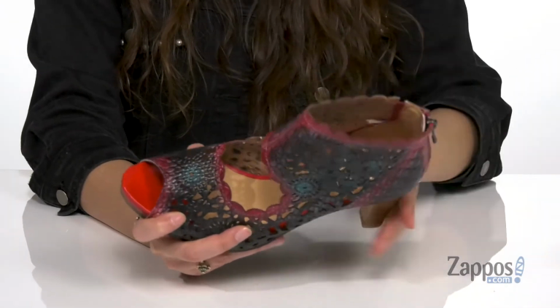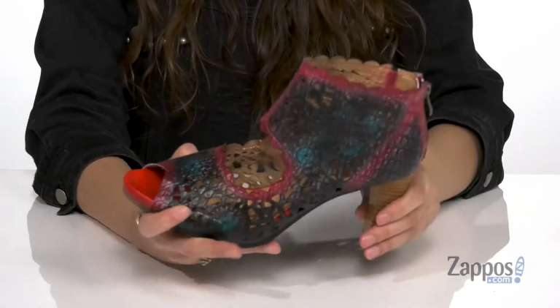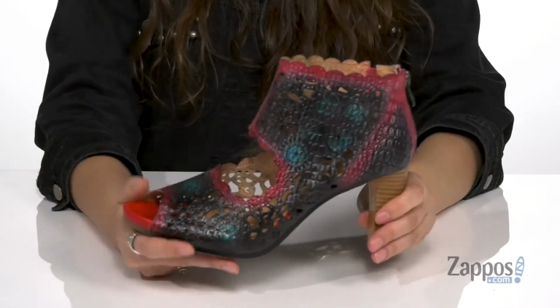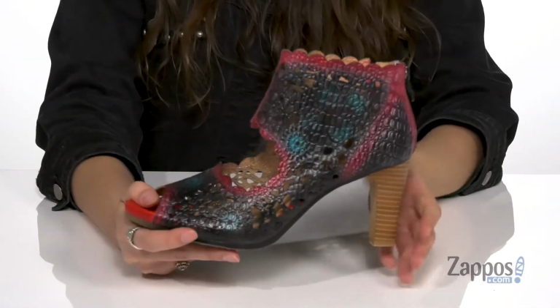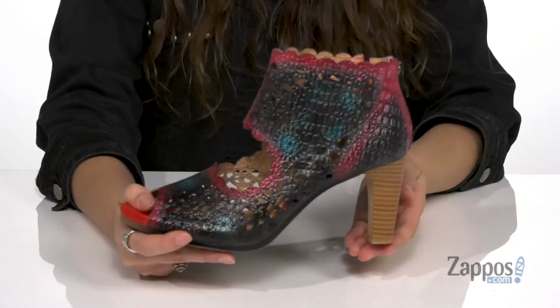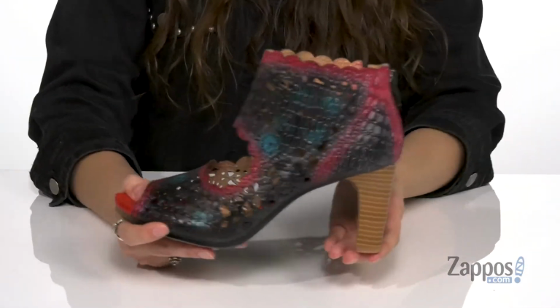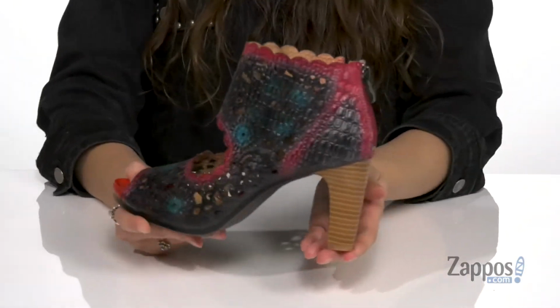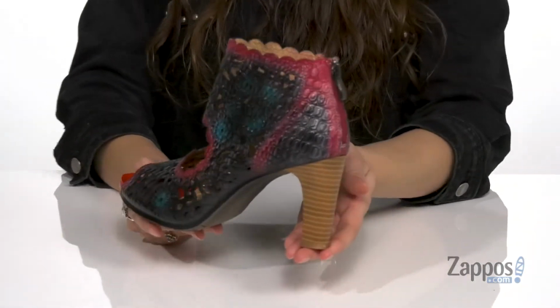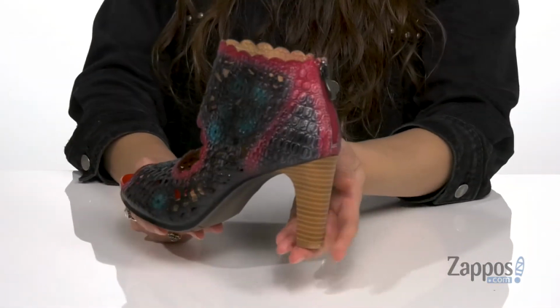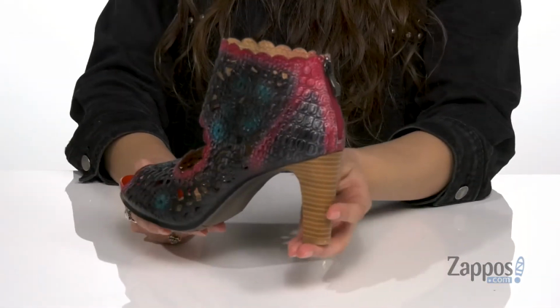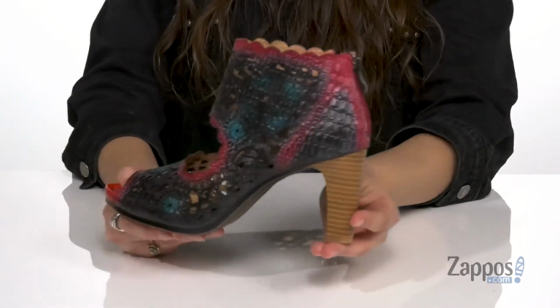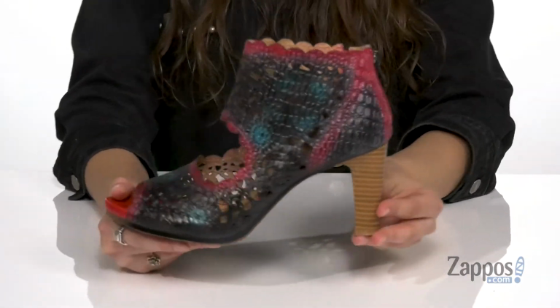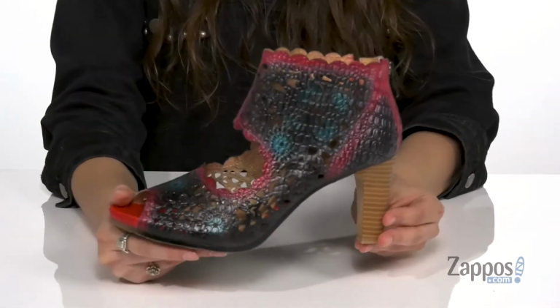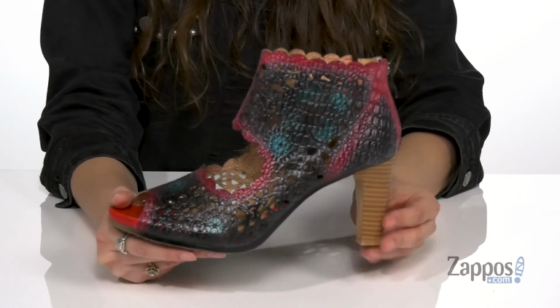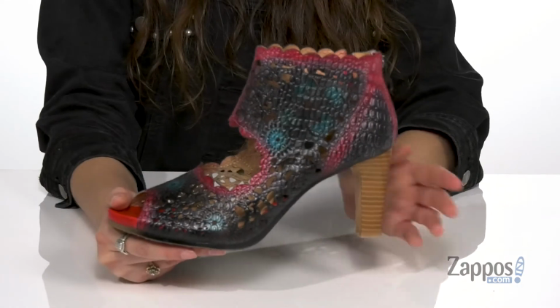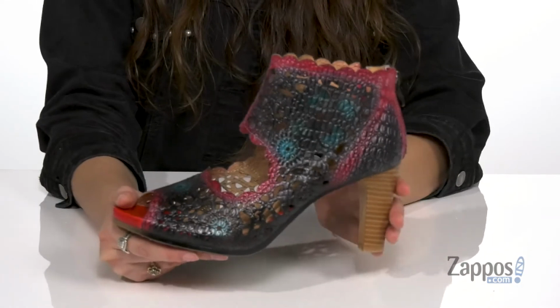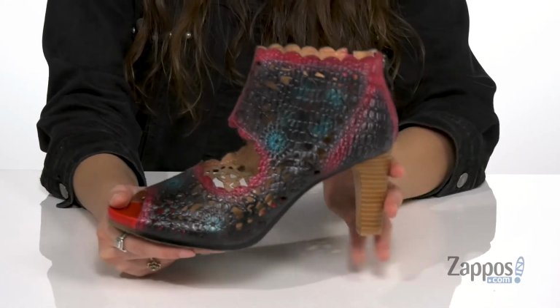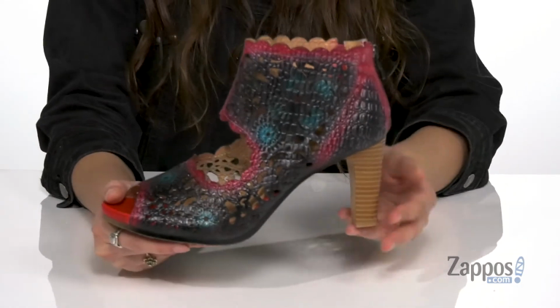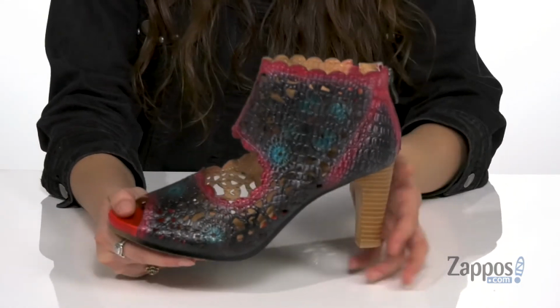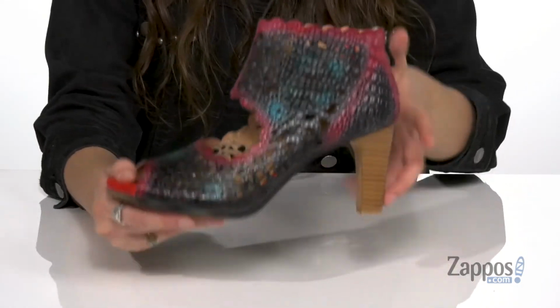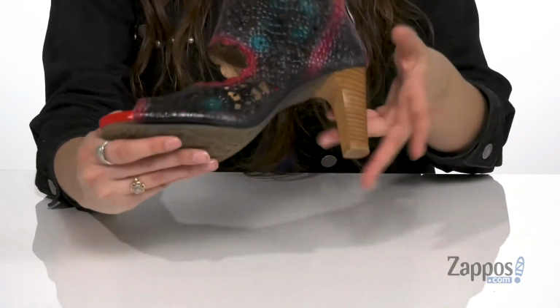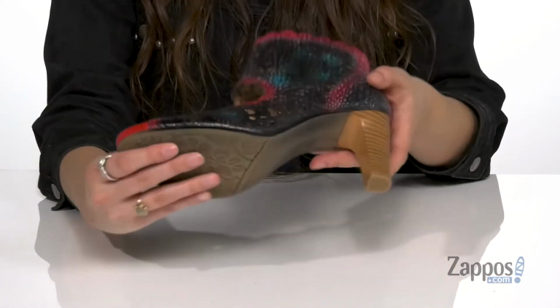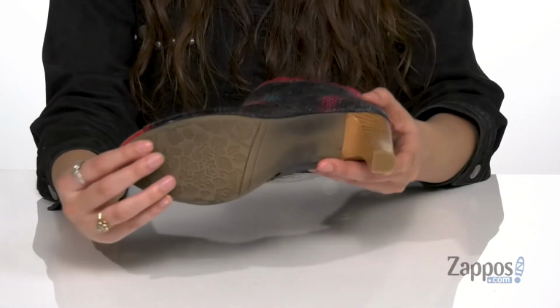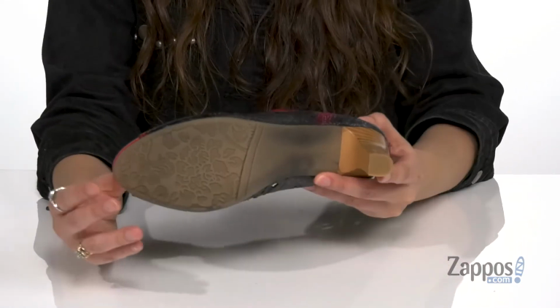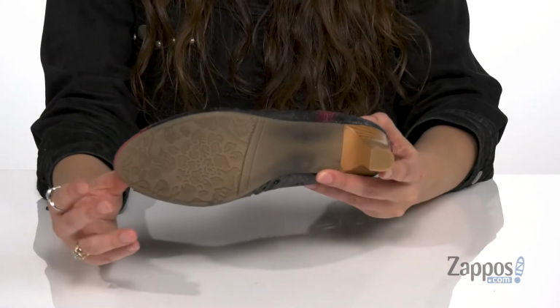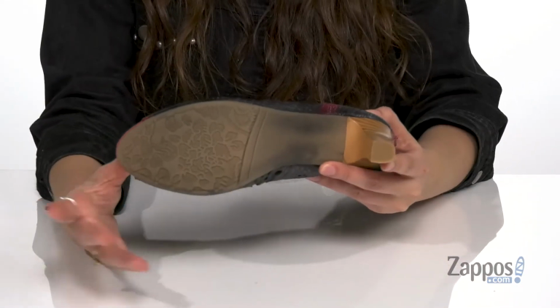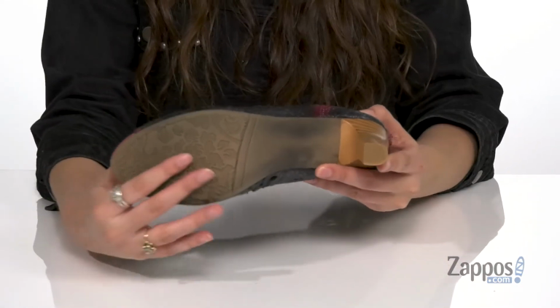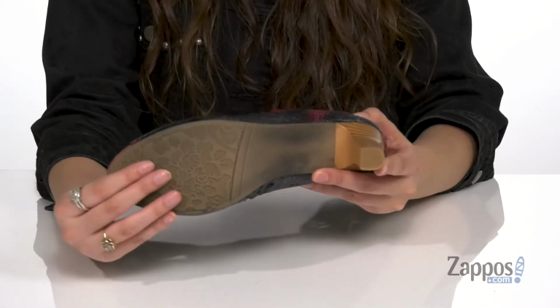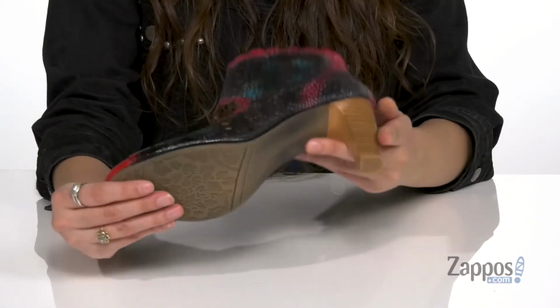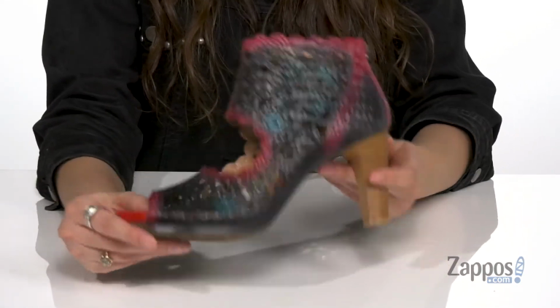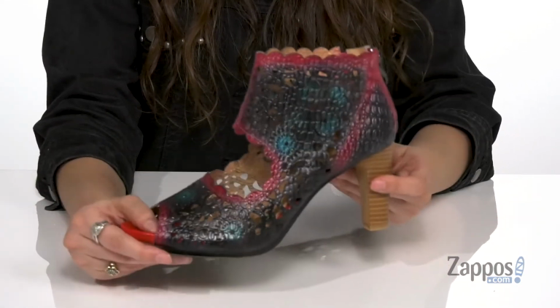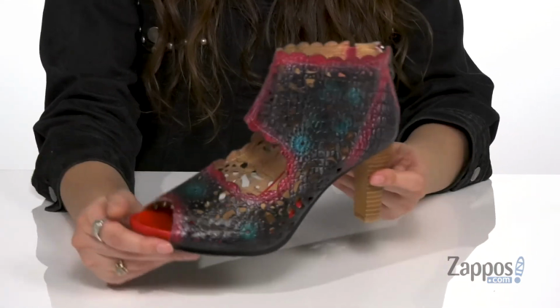They have a stacked style heel at the back for a lift, and it's all on top of a rubber outsole that's textured for traction.